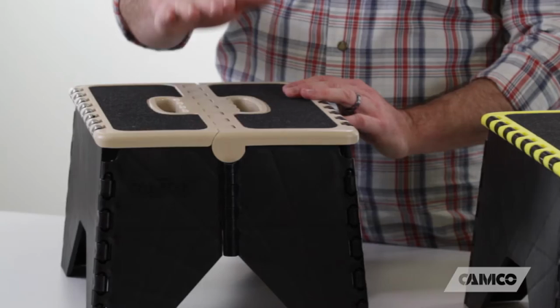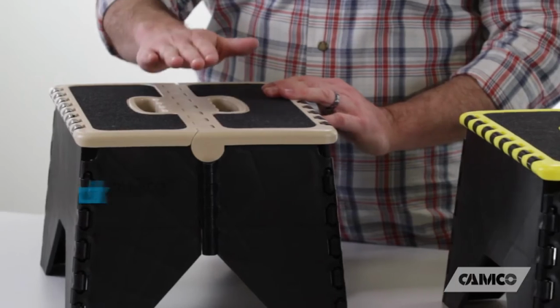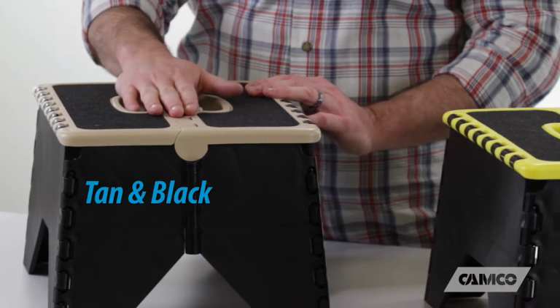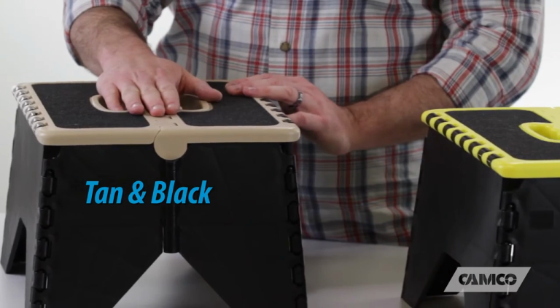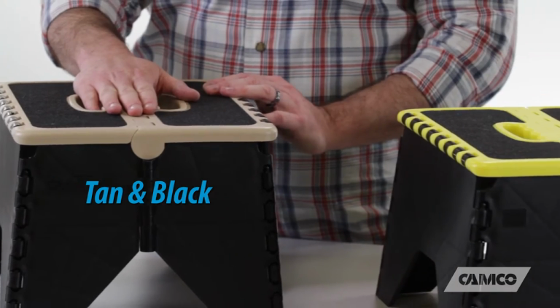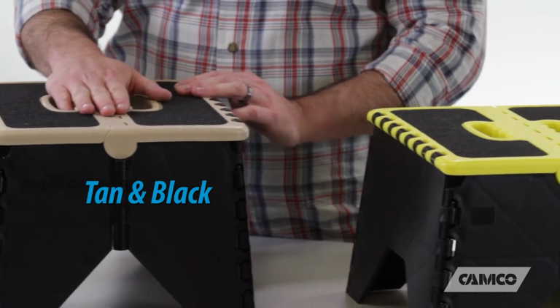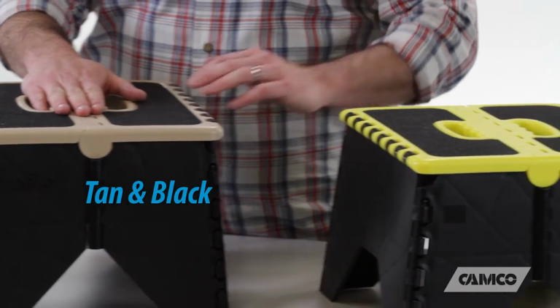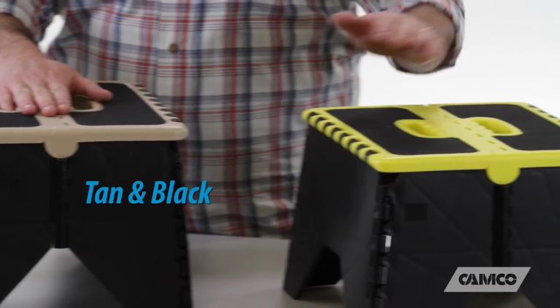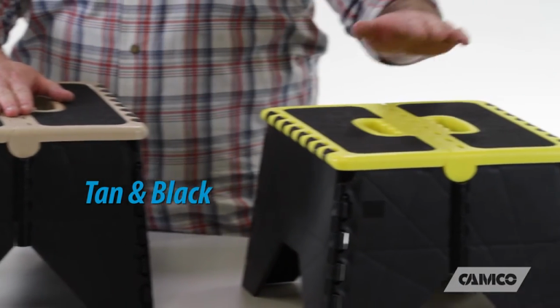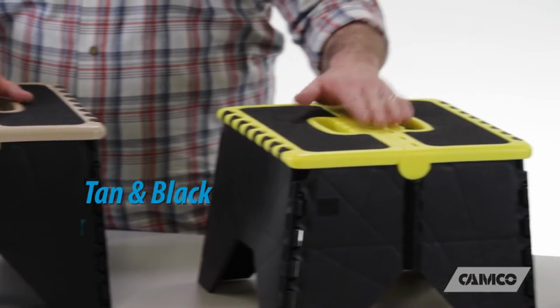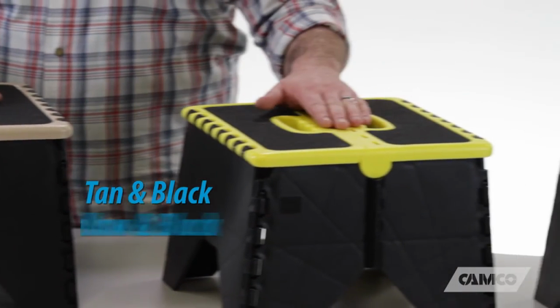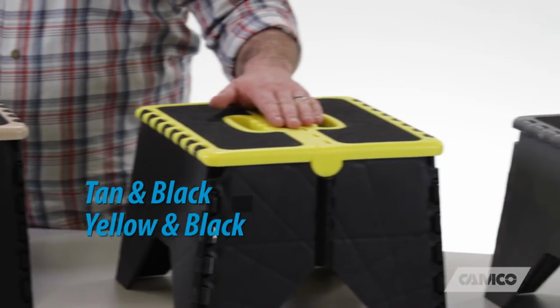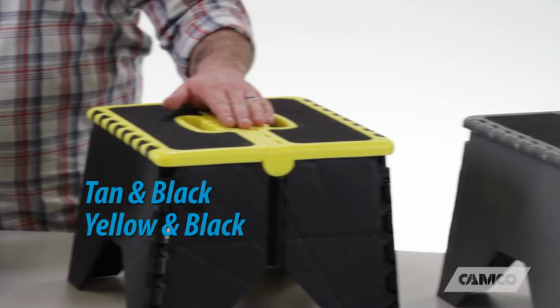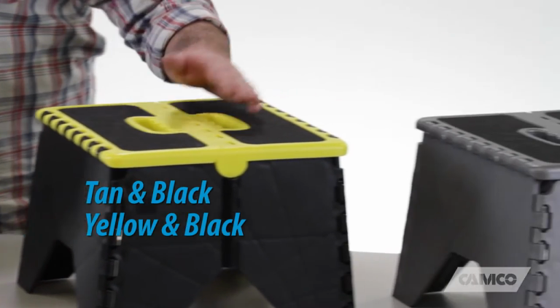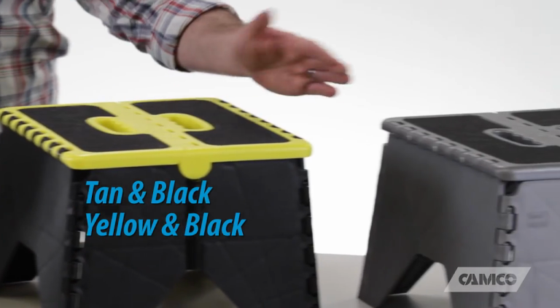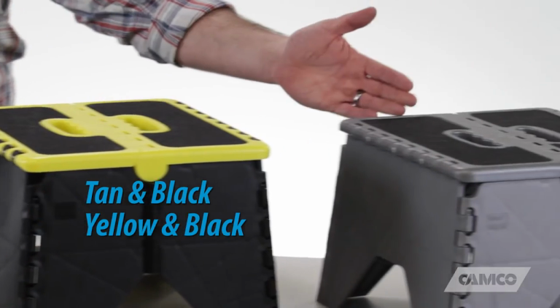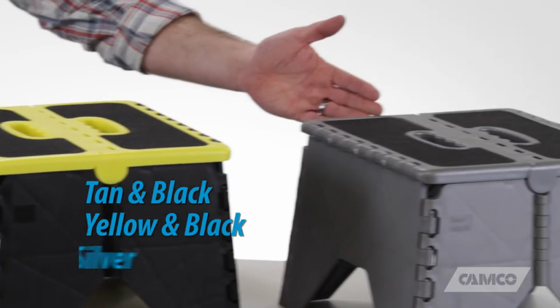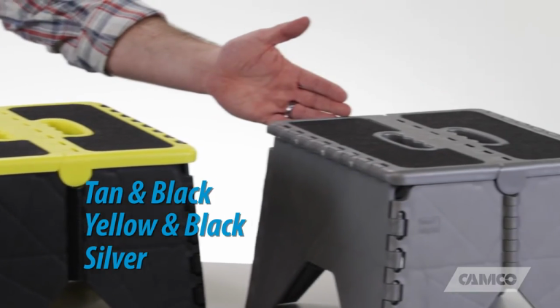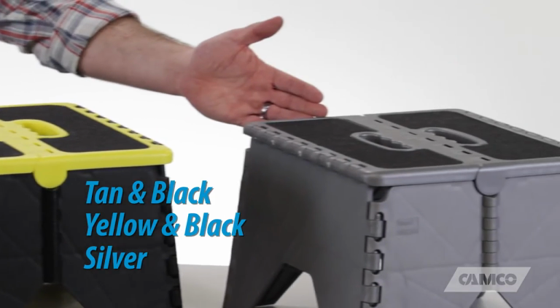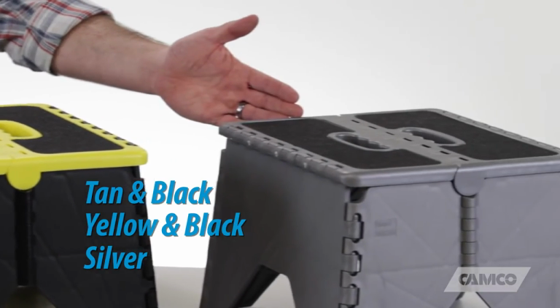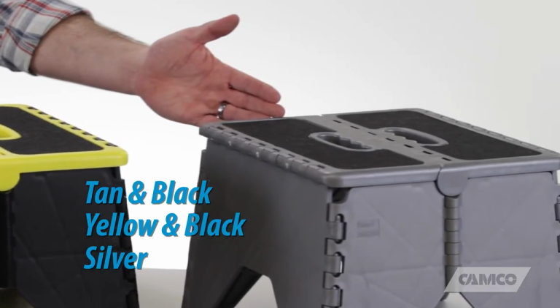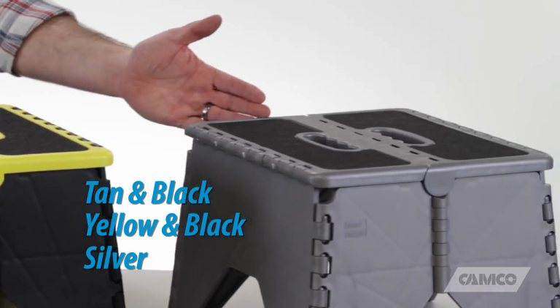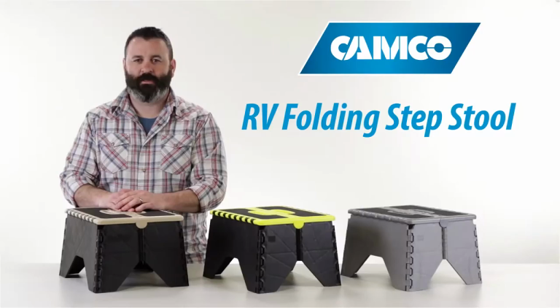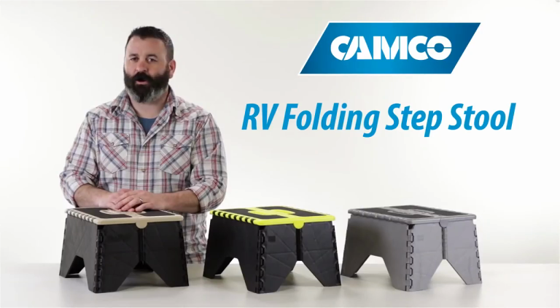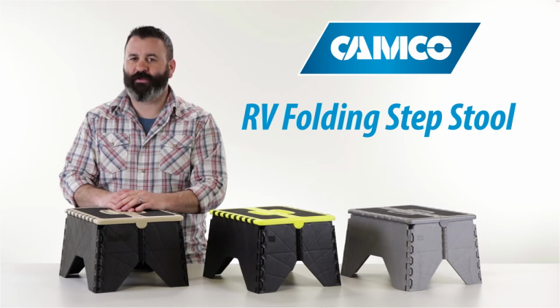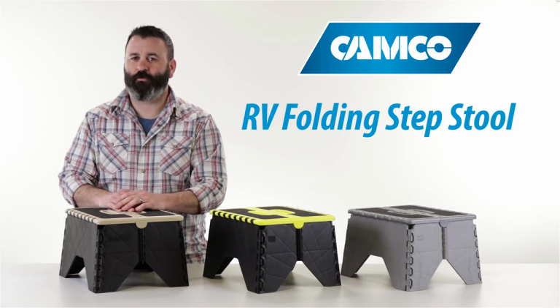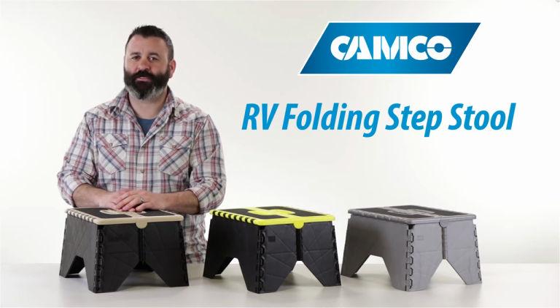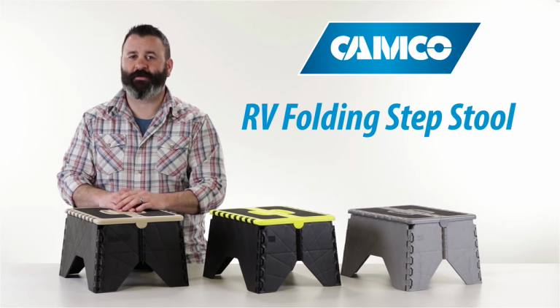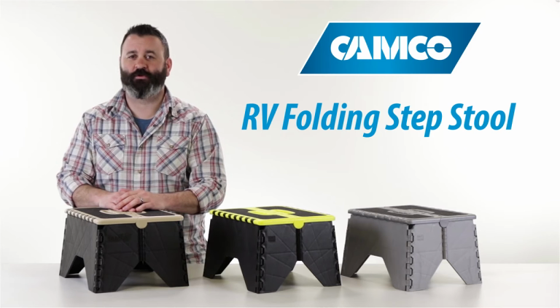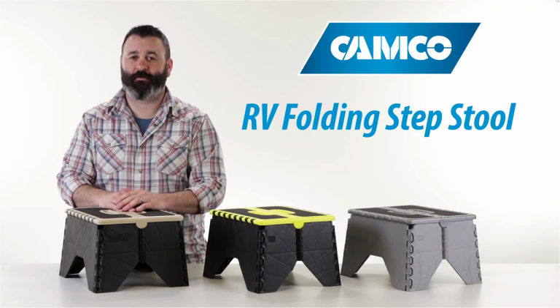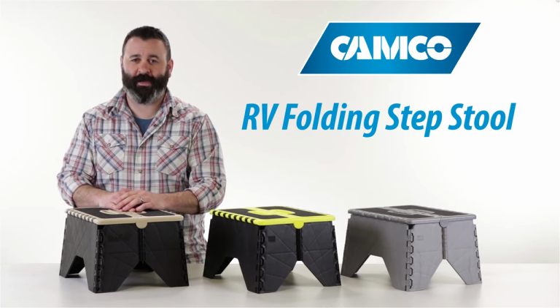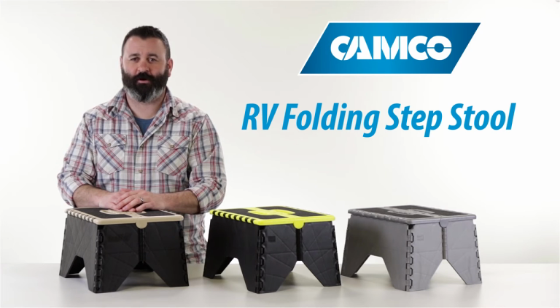We've got tan and black, yellow and black, and silver. The RV Folding Step Stool from Camco.